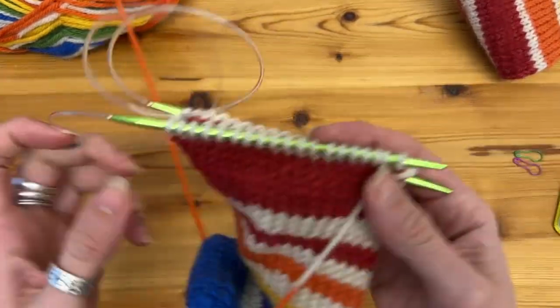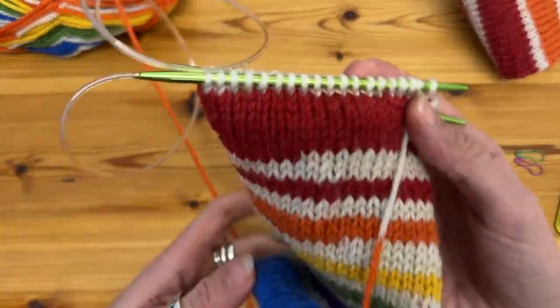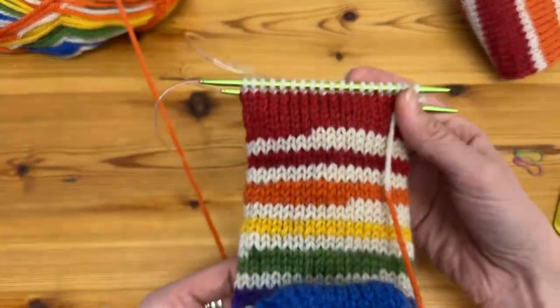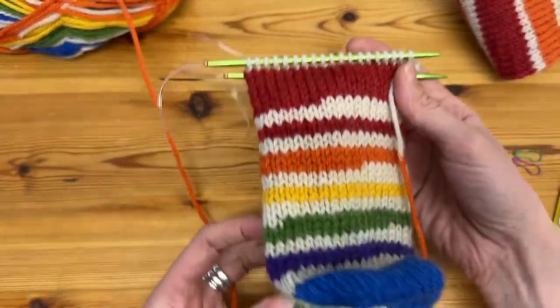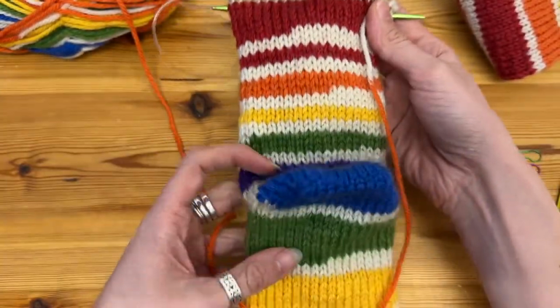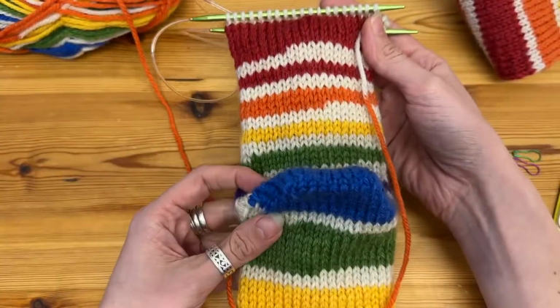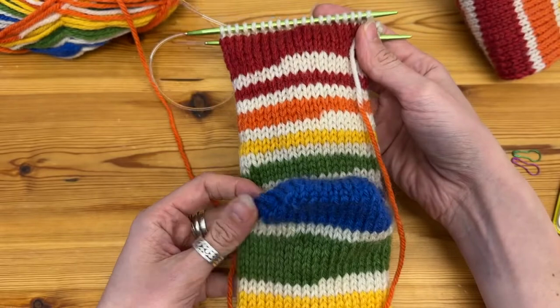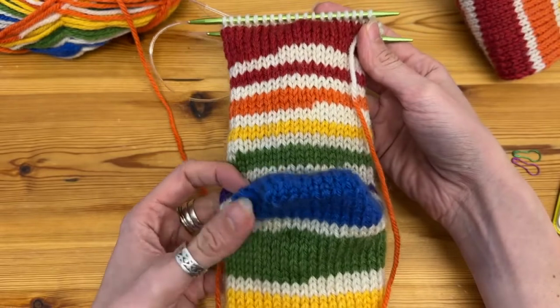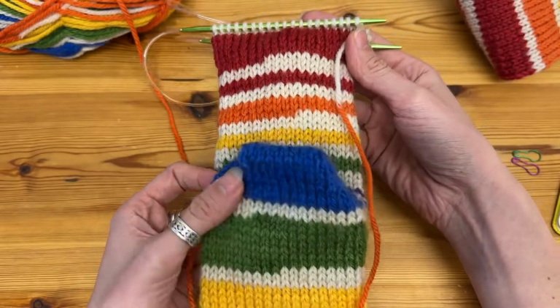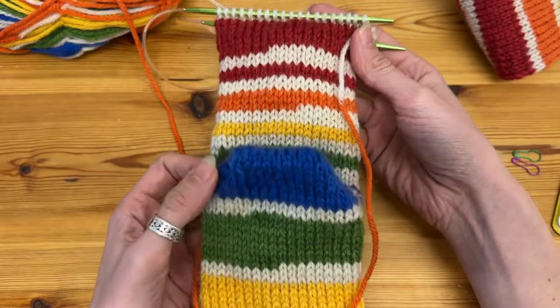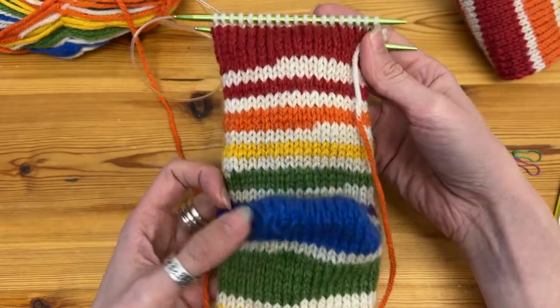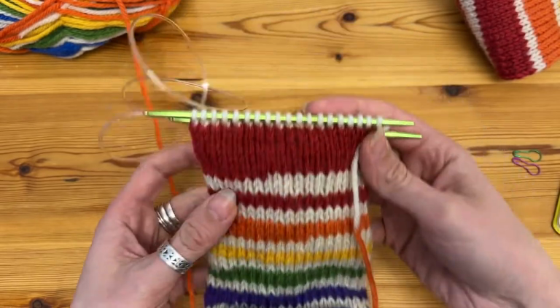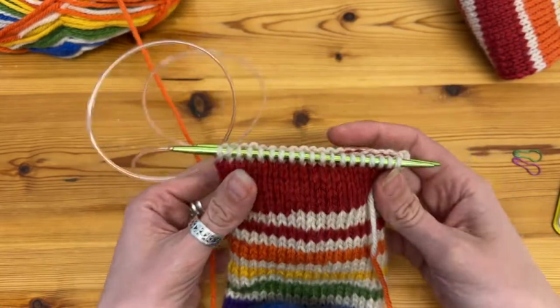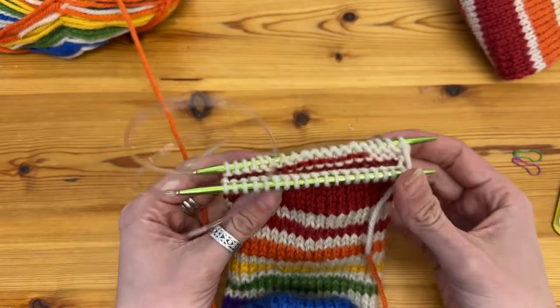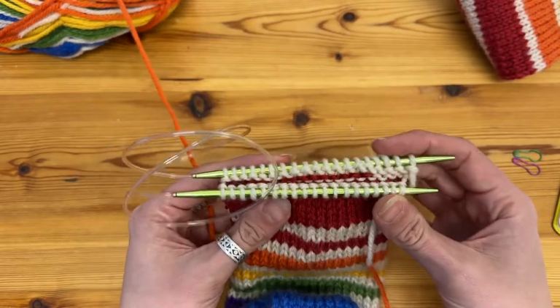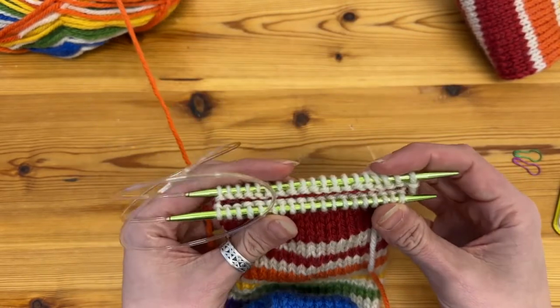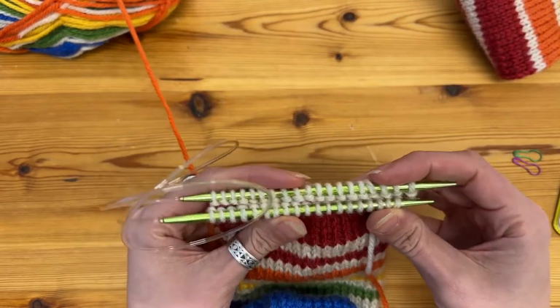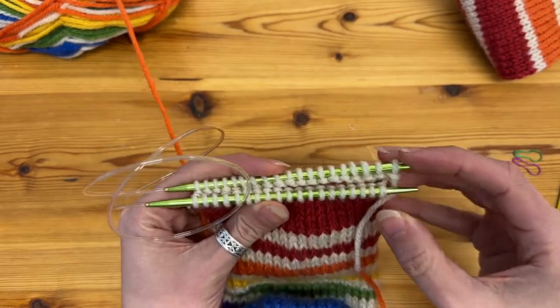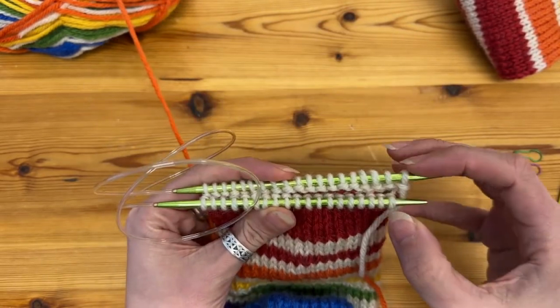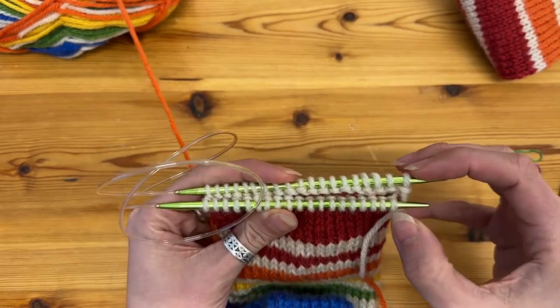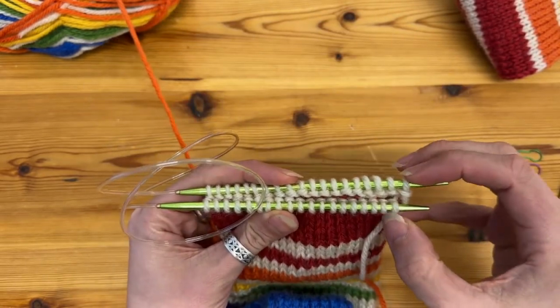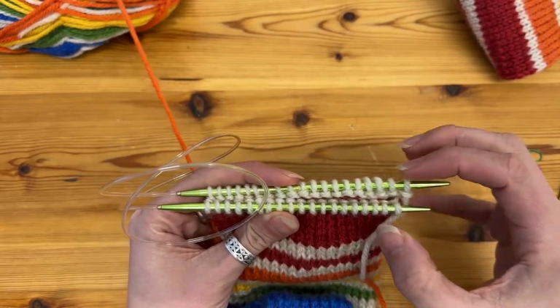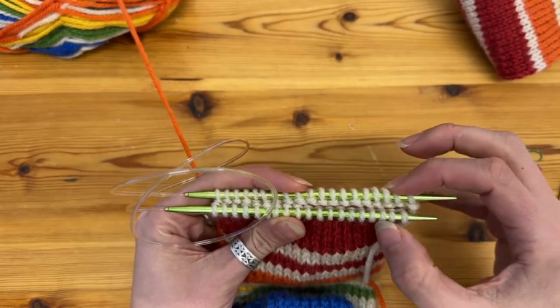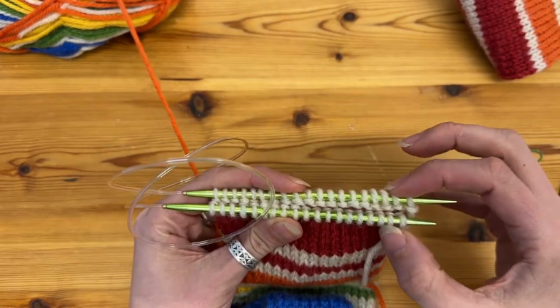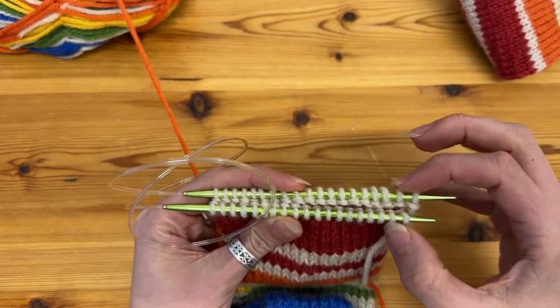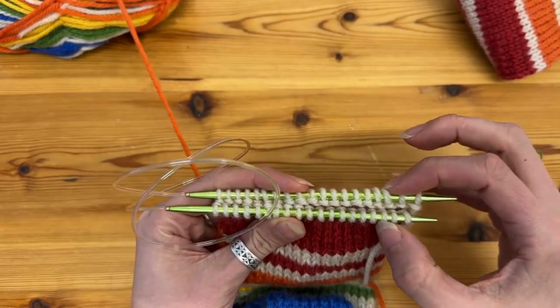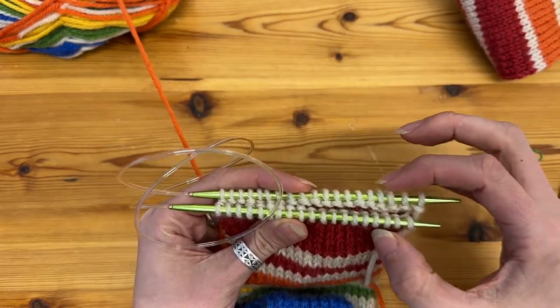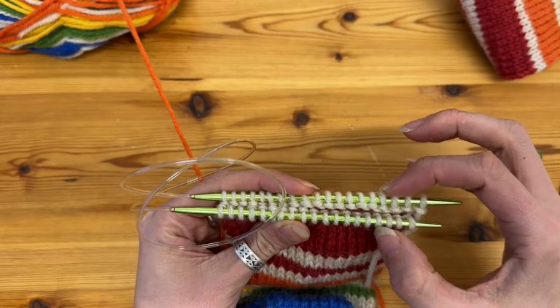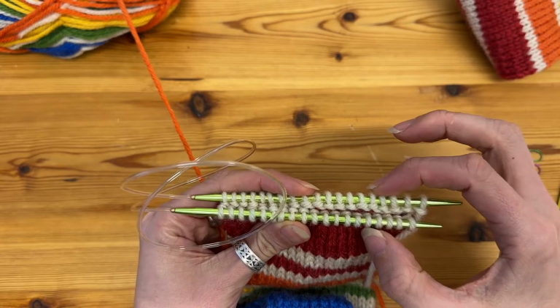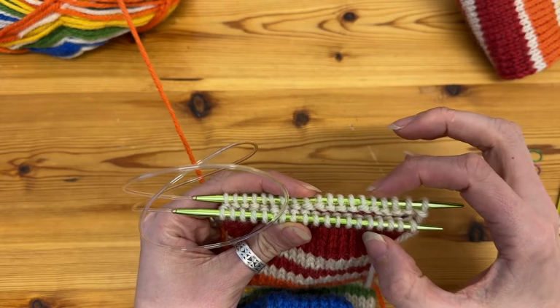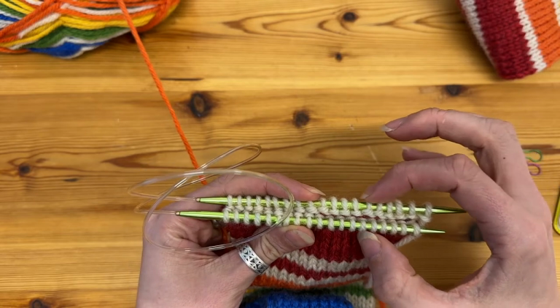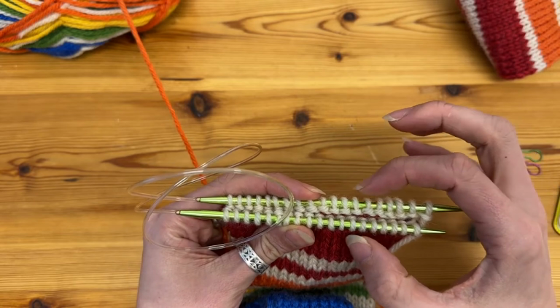So this is the sock that I'm knitting currently — there's the heel that we've done previously, and this is the point where I'm going to start shaping the toe.